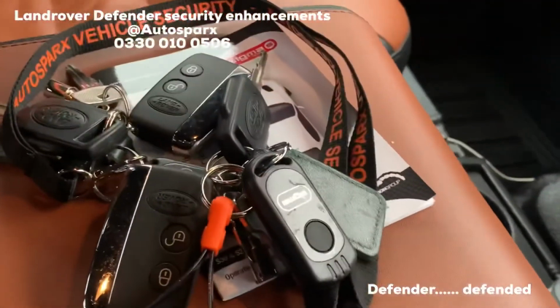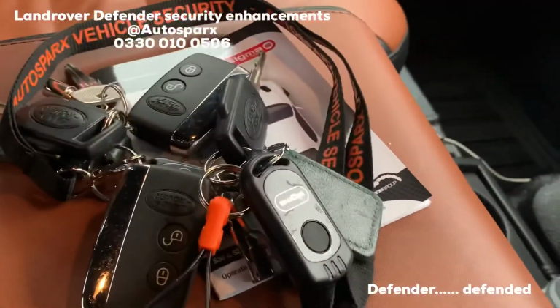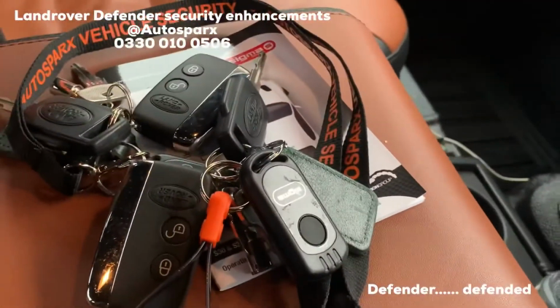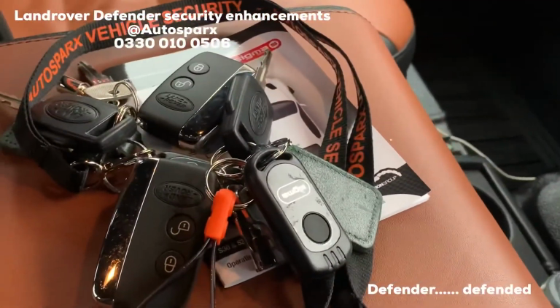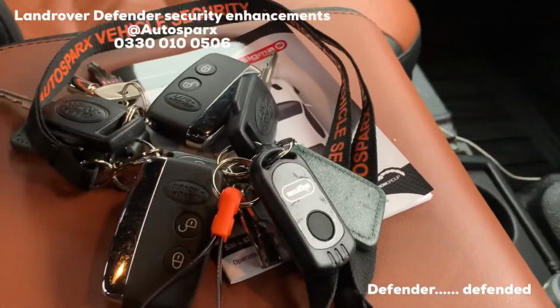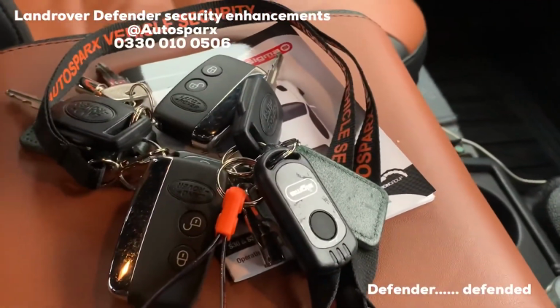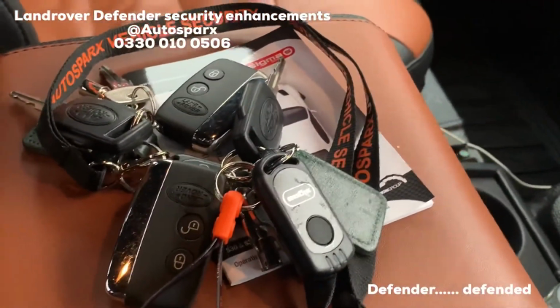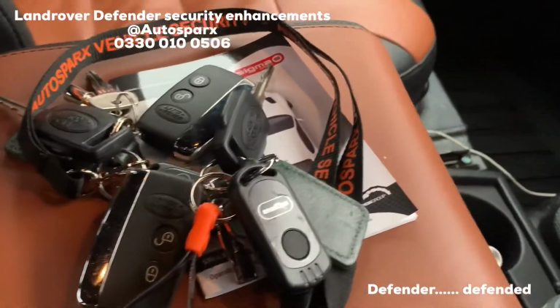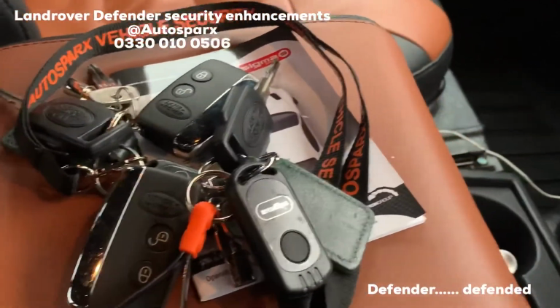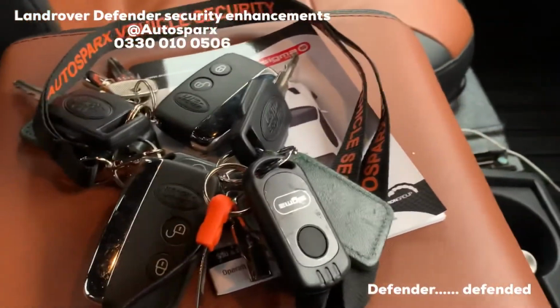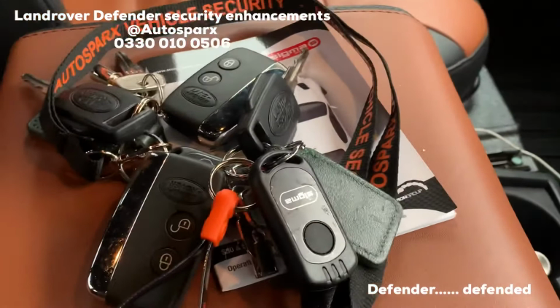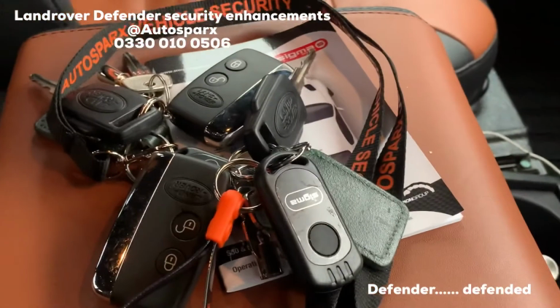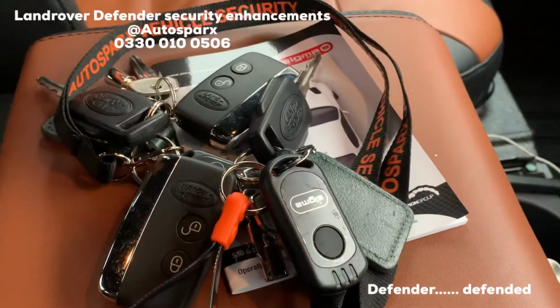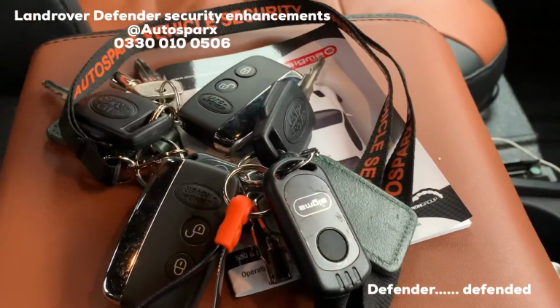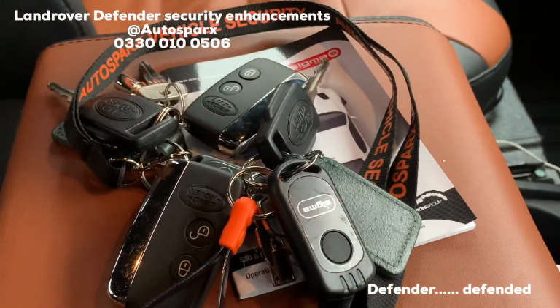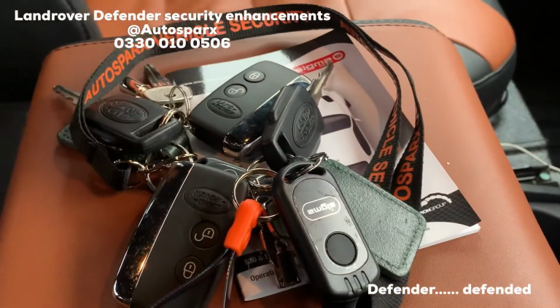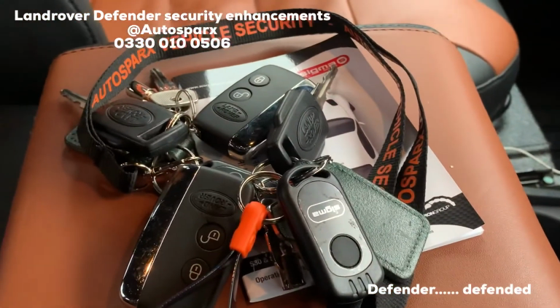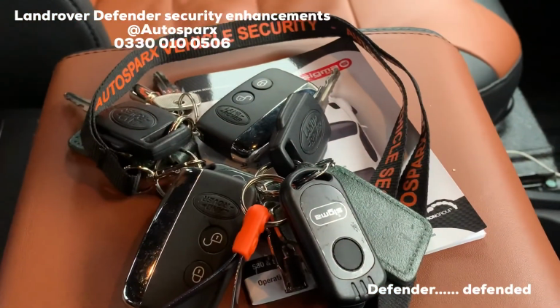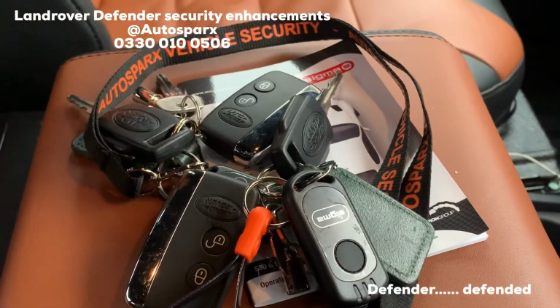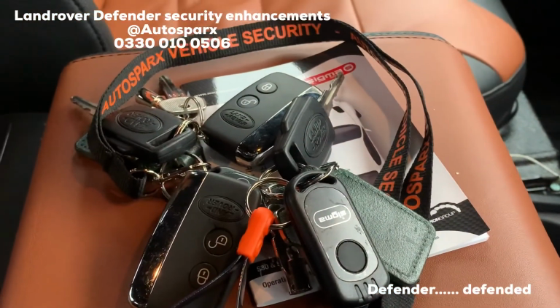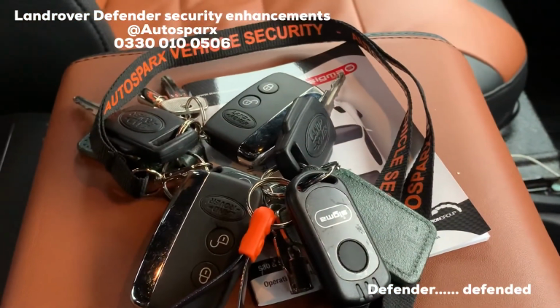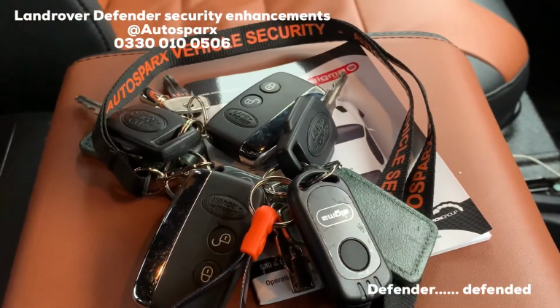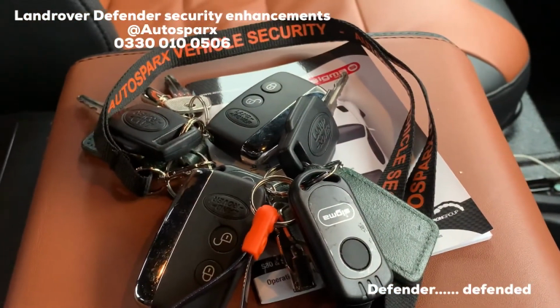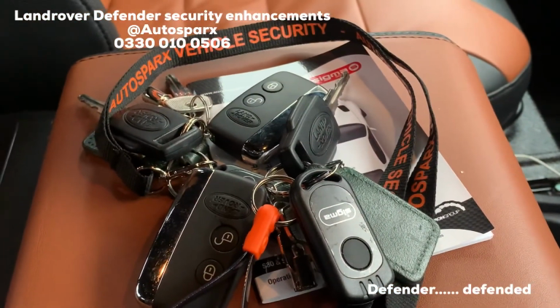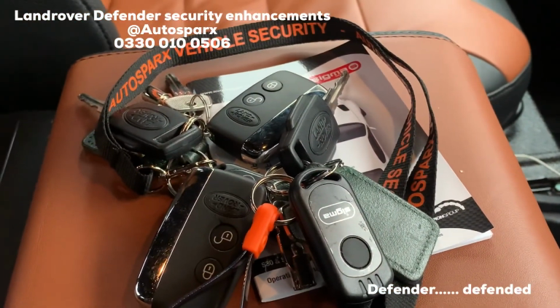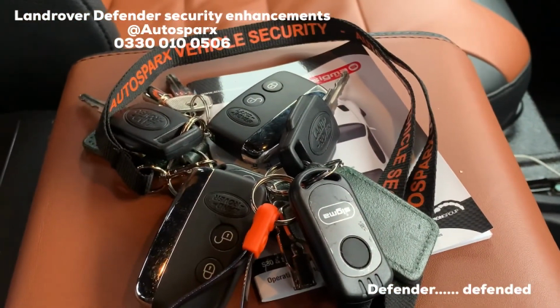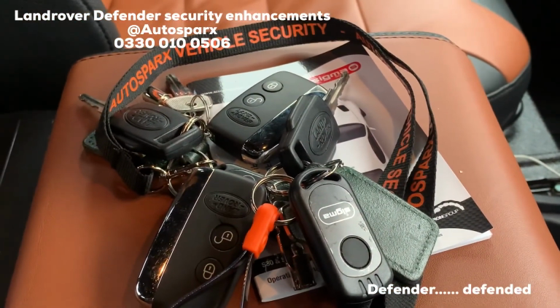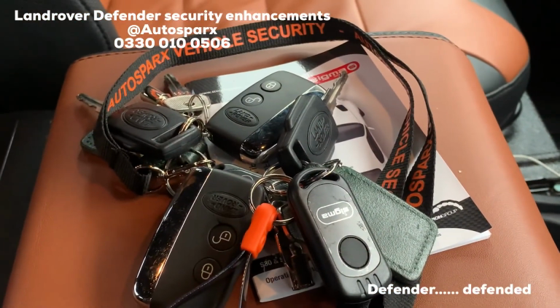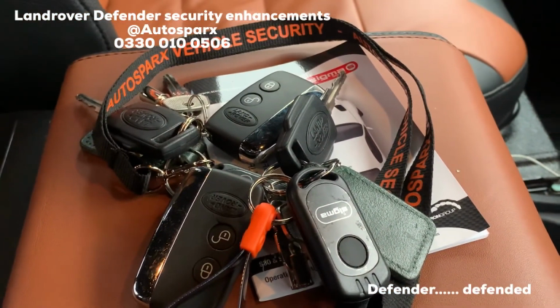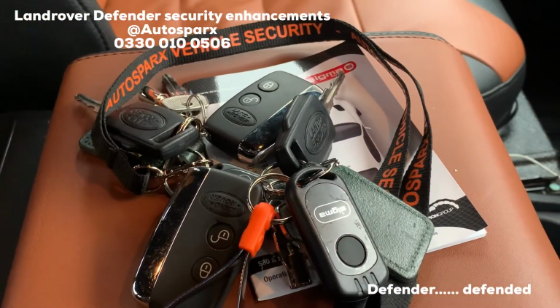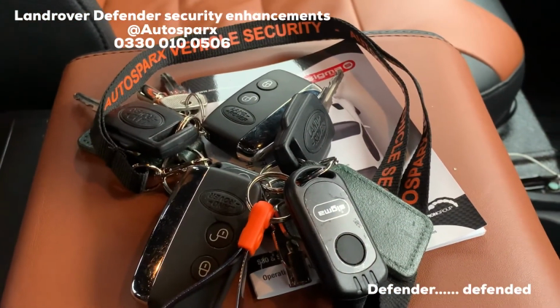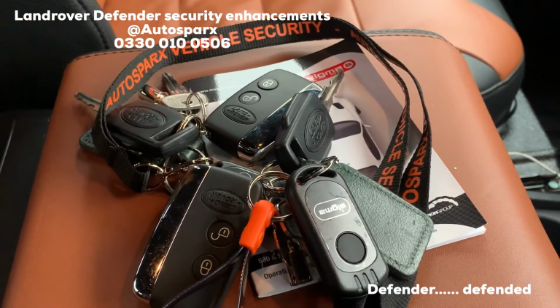Basically it gives the vehicle an additional layer of security on top of the factory Land Rover equipment, which is easily breached on these vehicles.